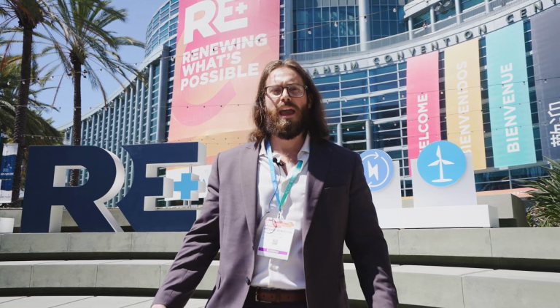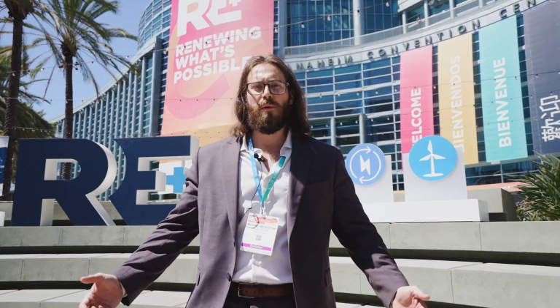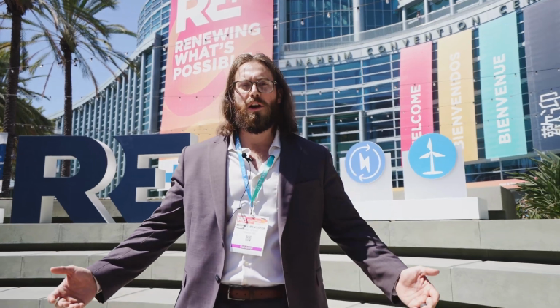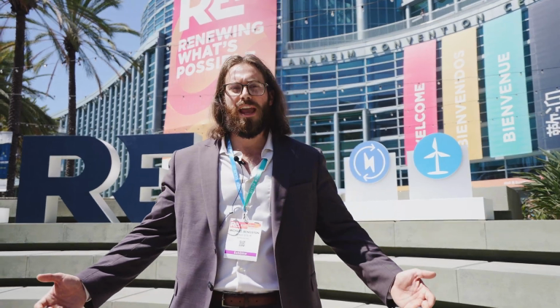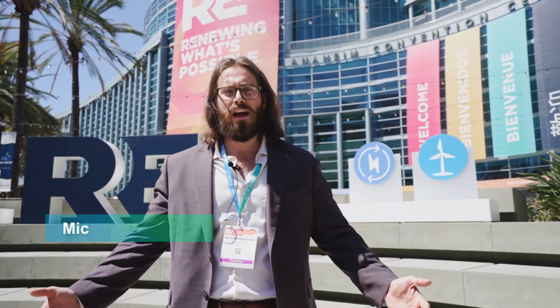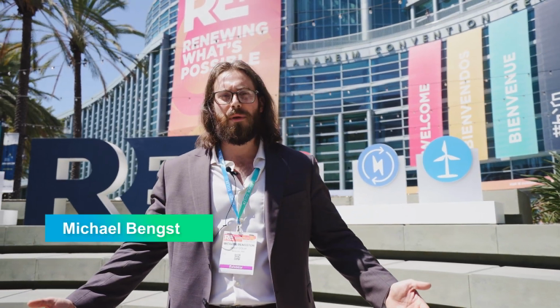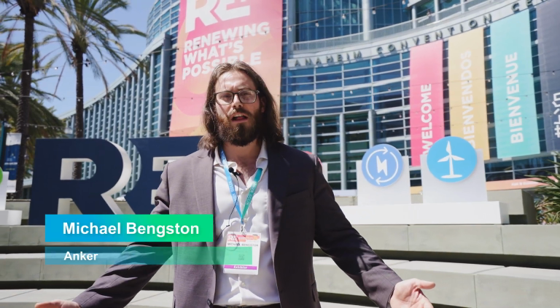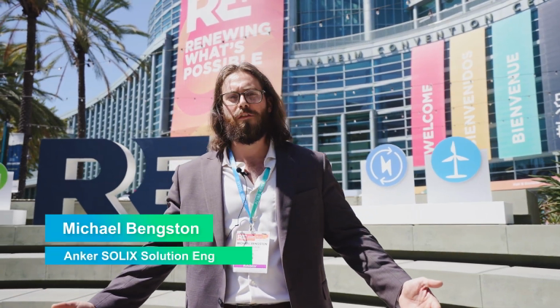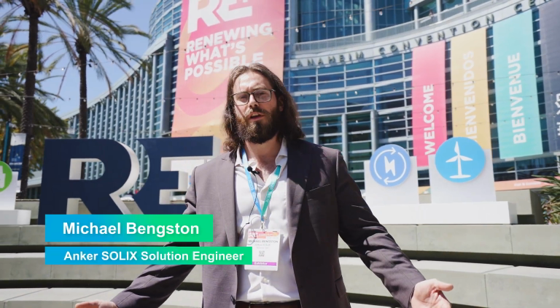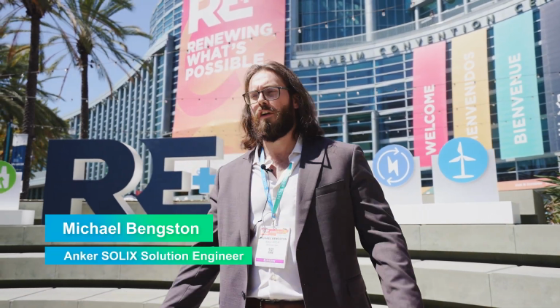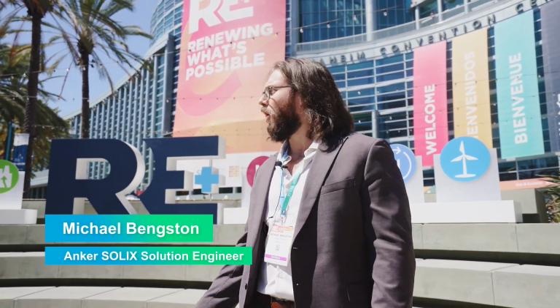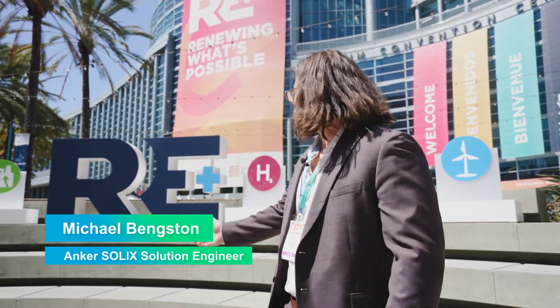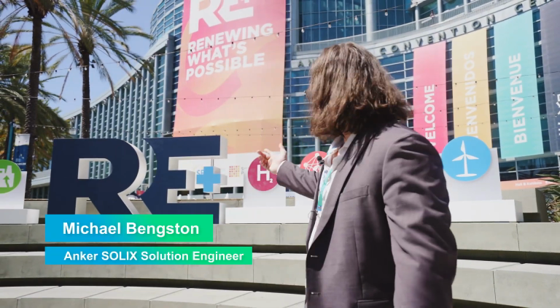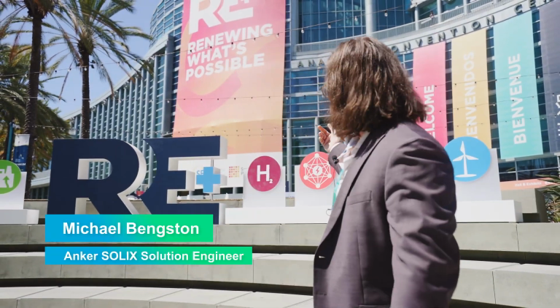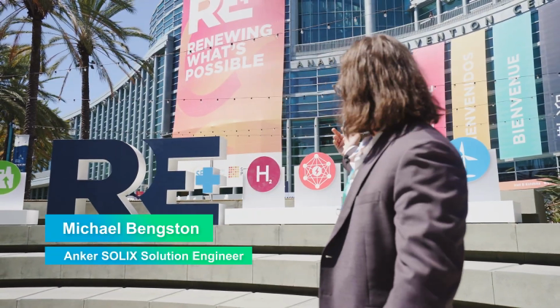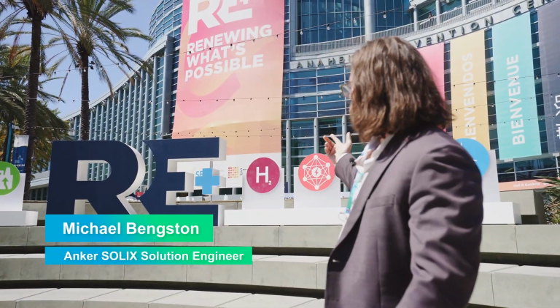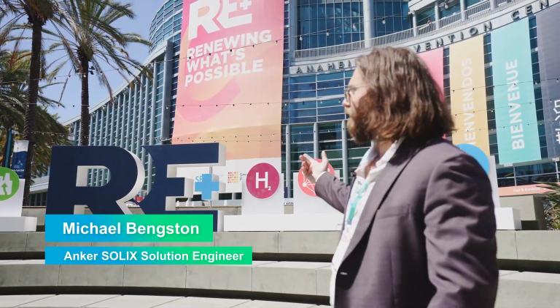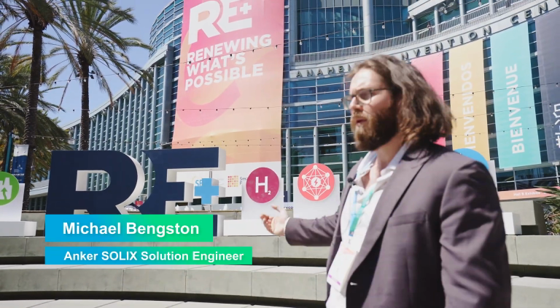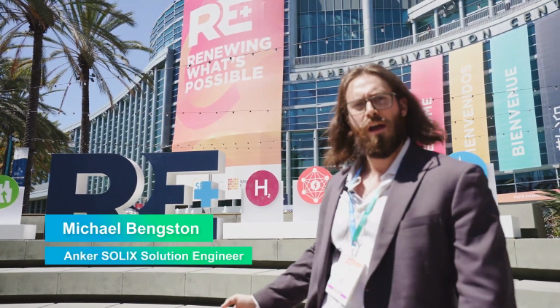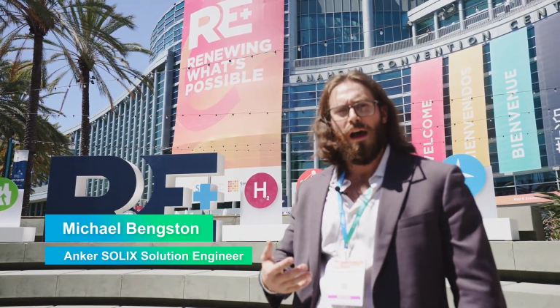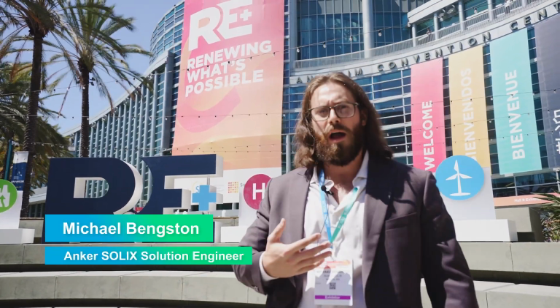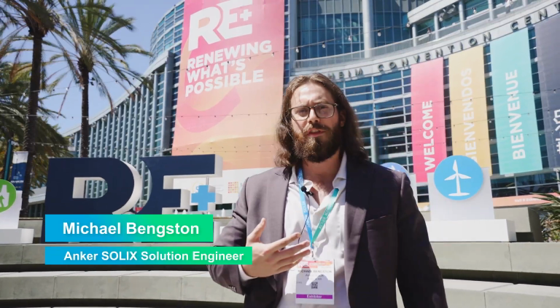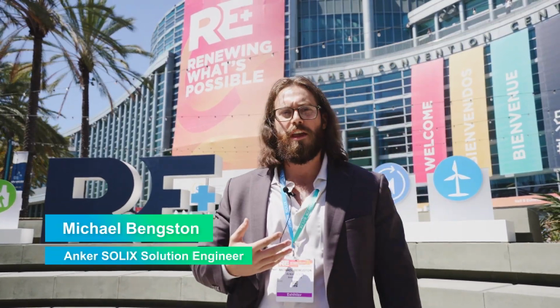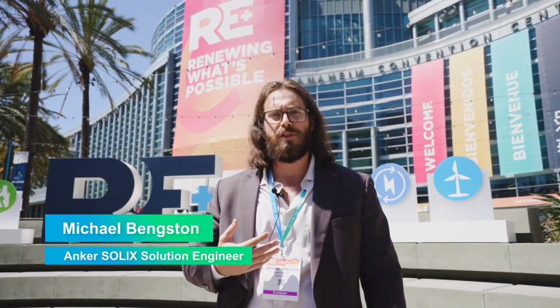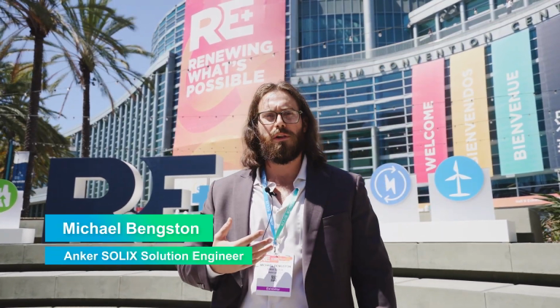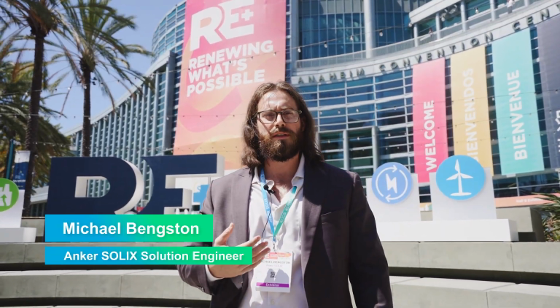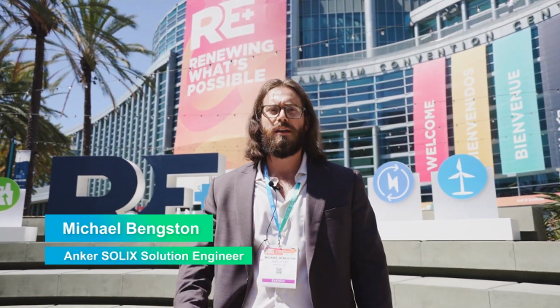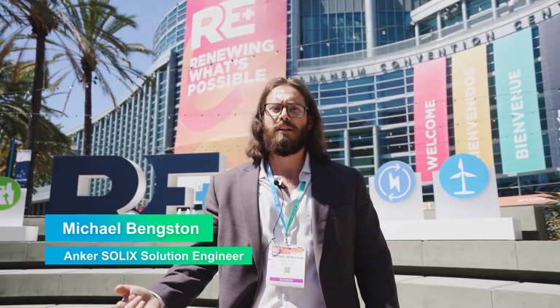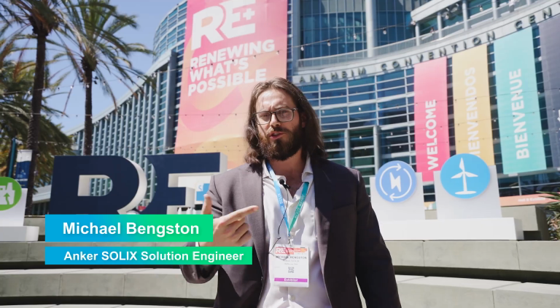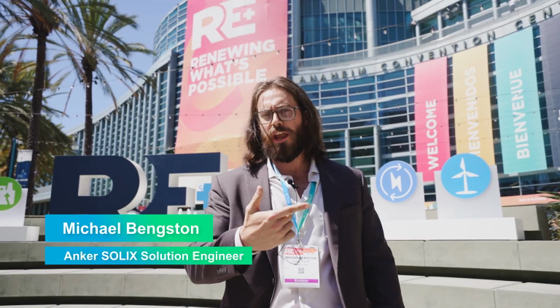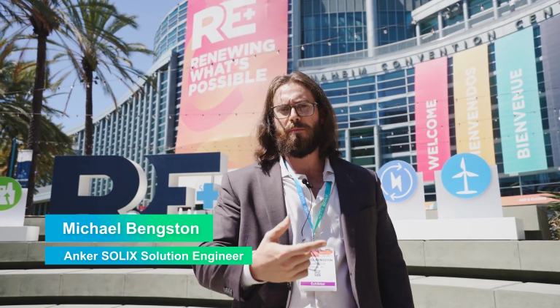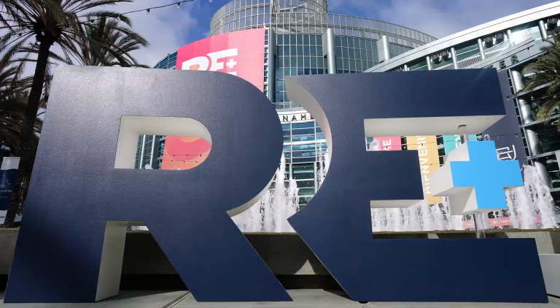Hey, we're in Anaheim, California for RE Plus 2024. I'm with Anker Solix. Let's go check out the booth.